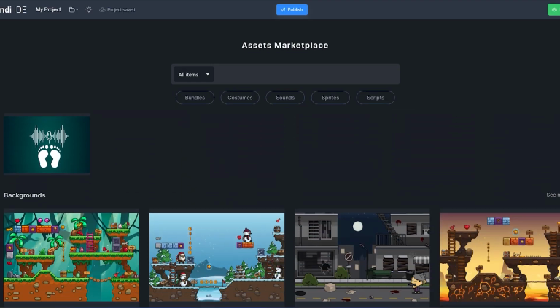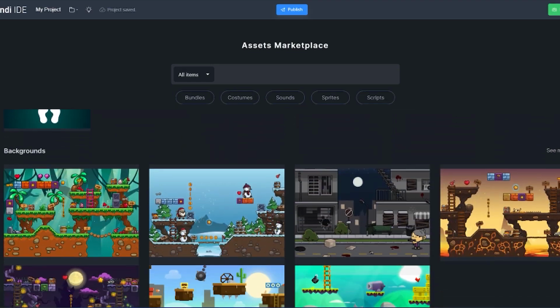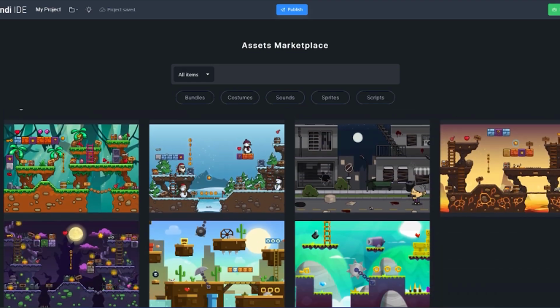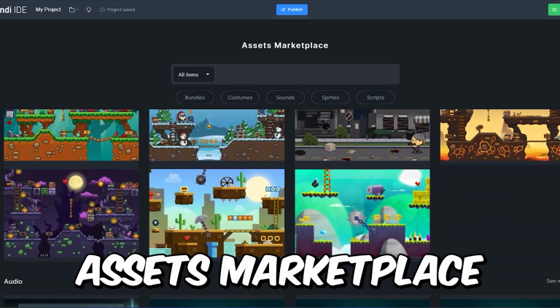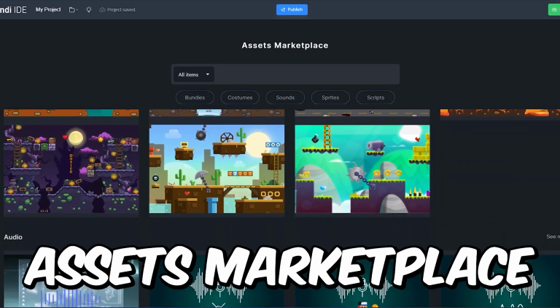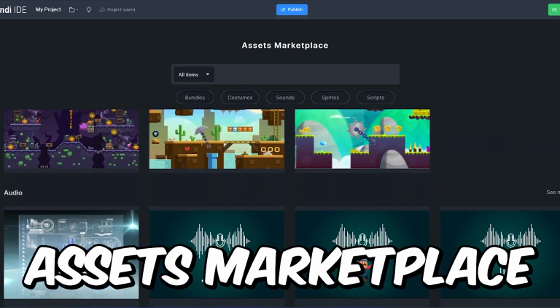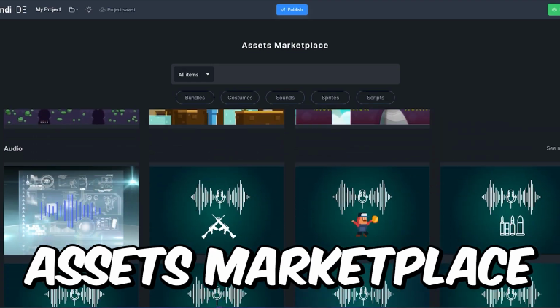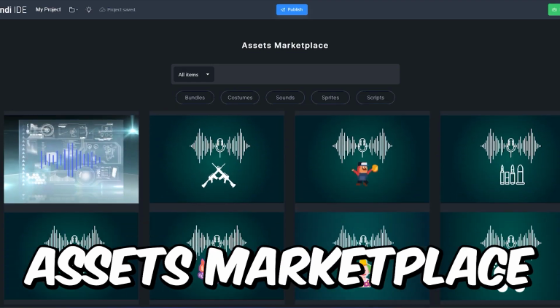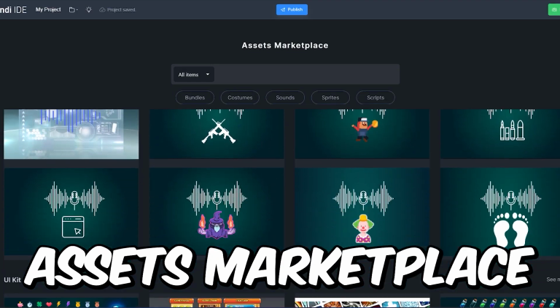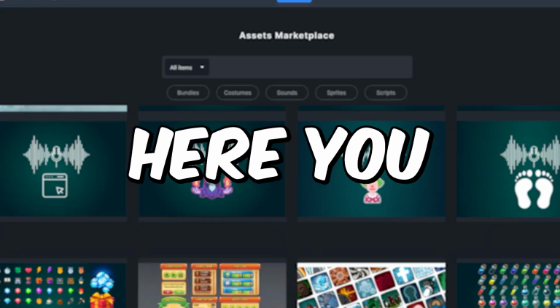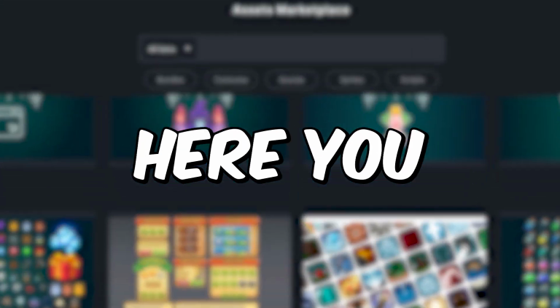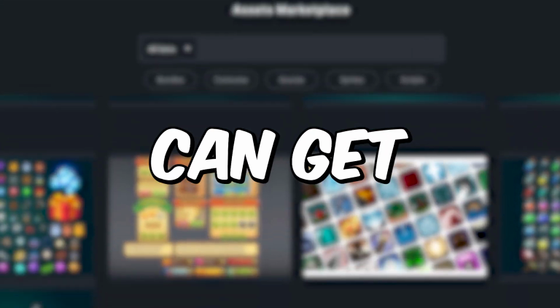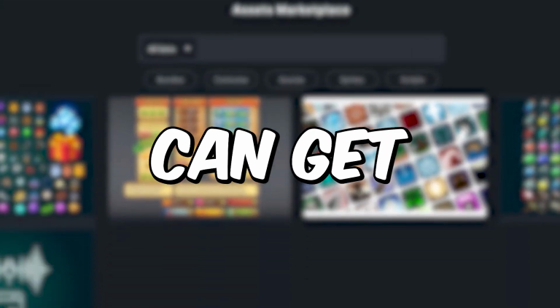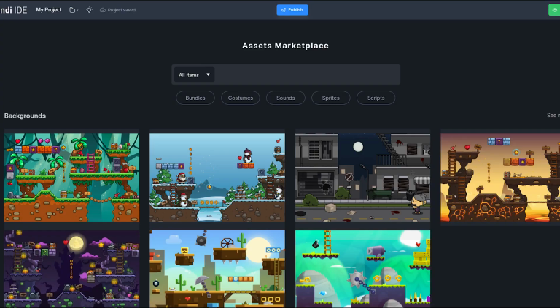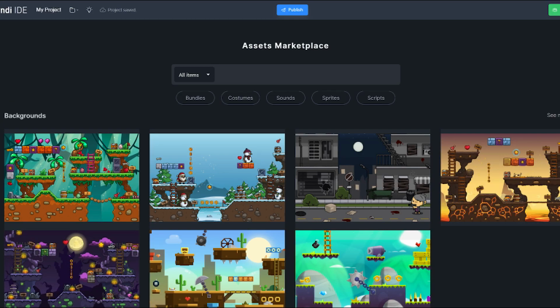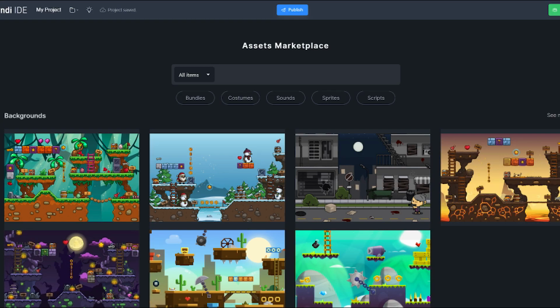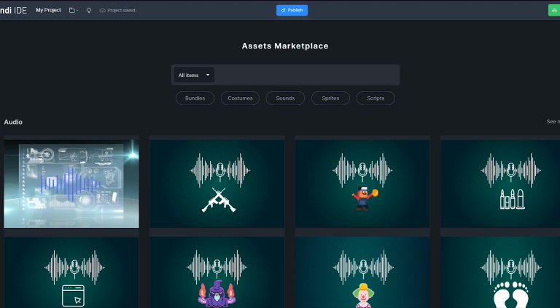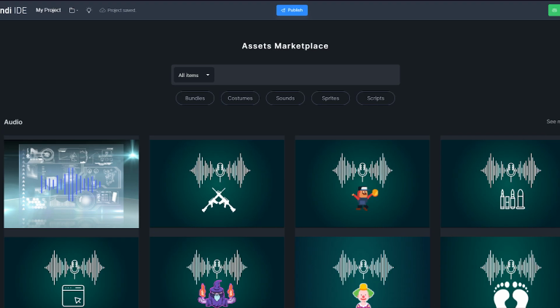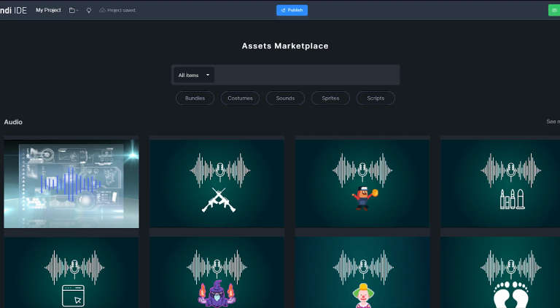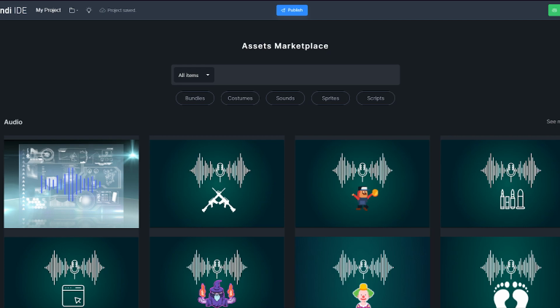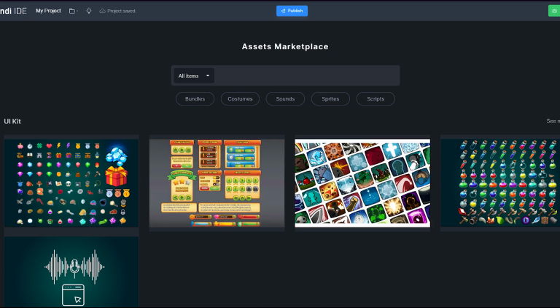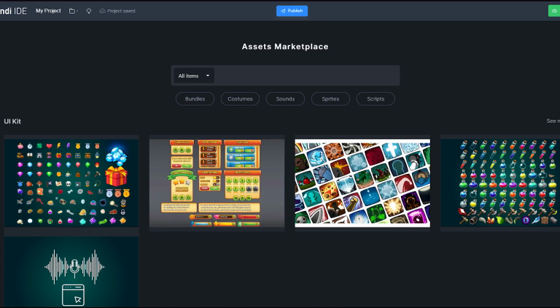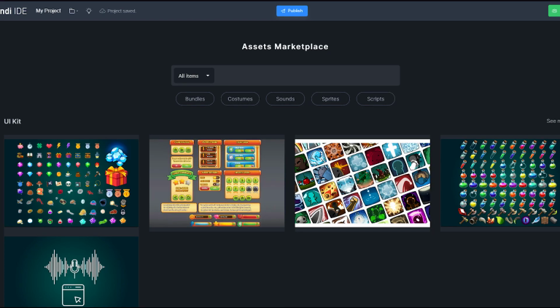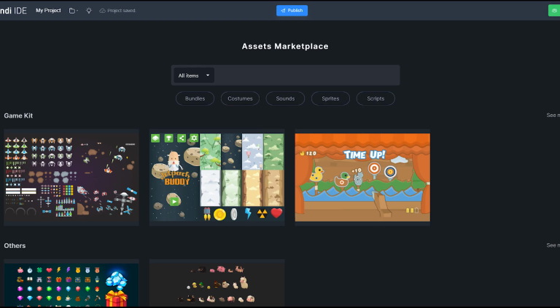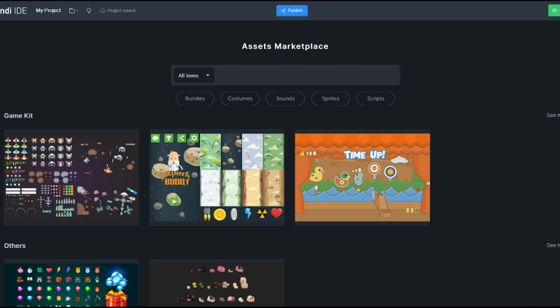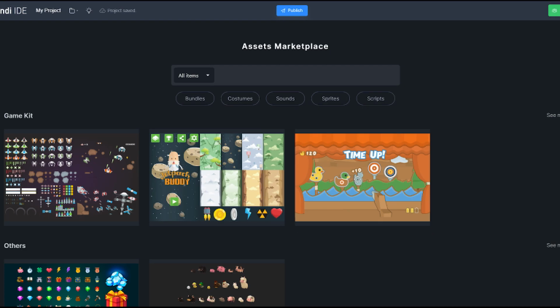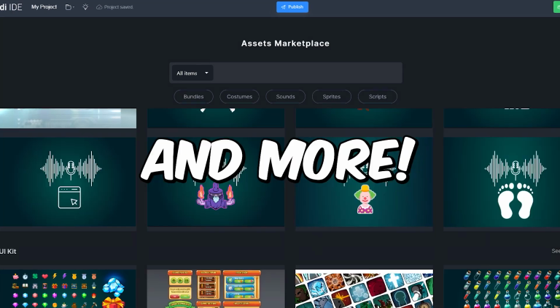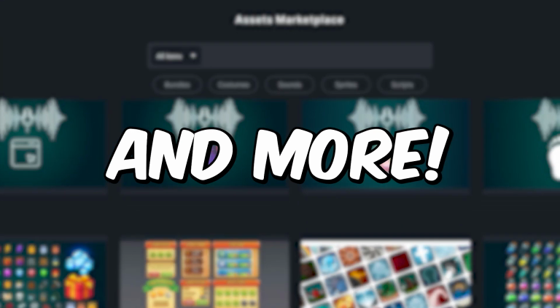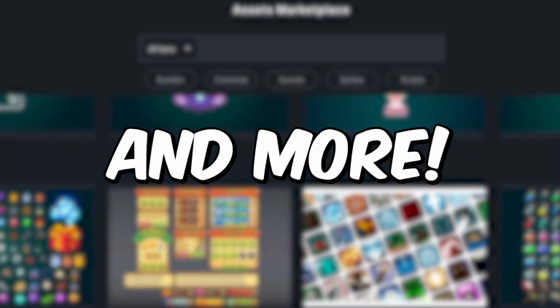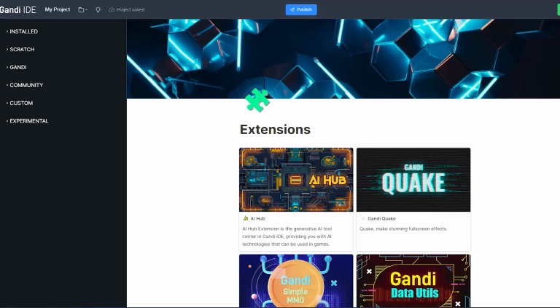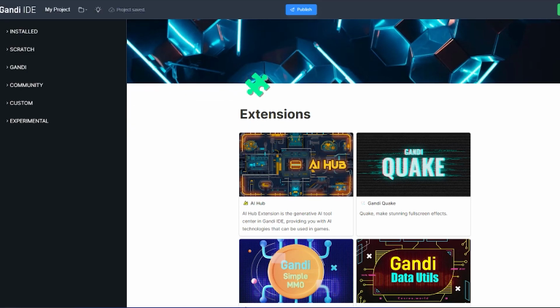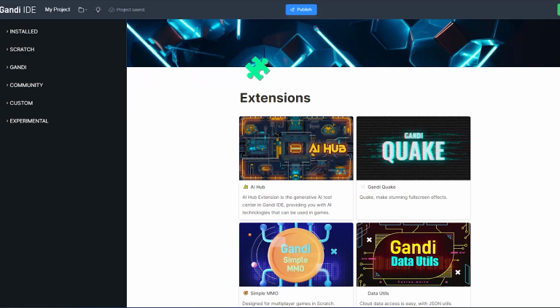Gundi IDE has its own asset marketplace where you can get backgrounds, sound effects, UI kits, game kits, and more.